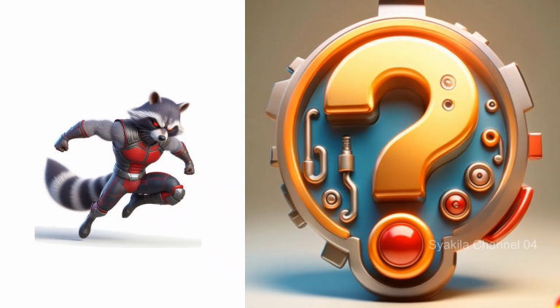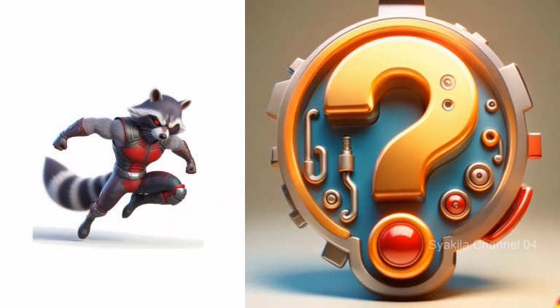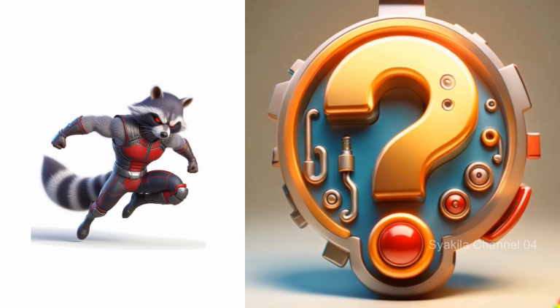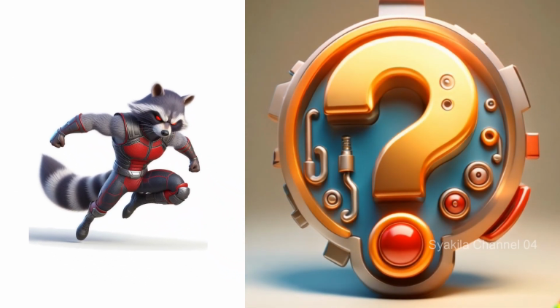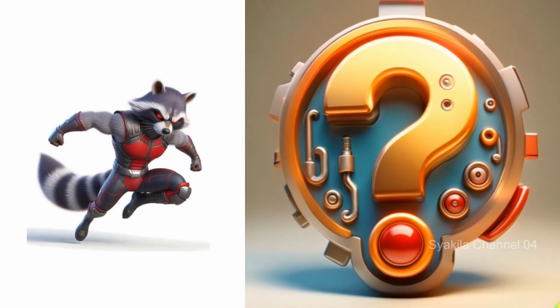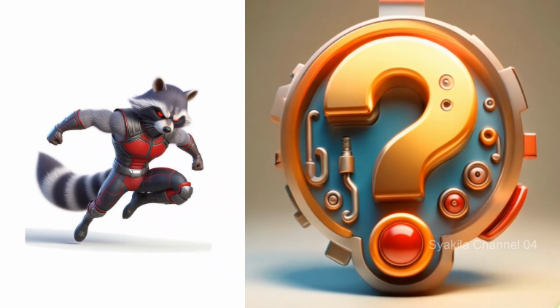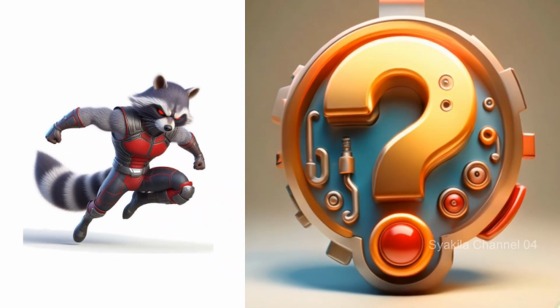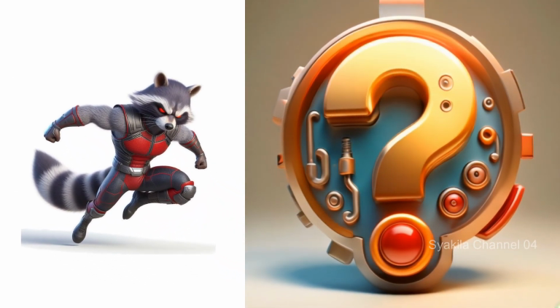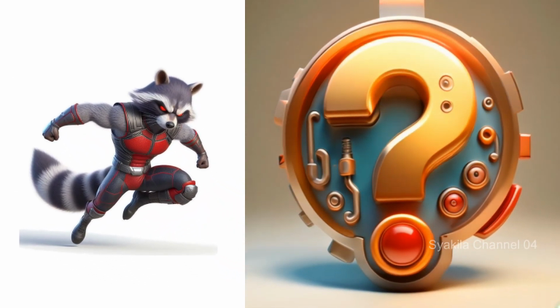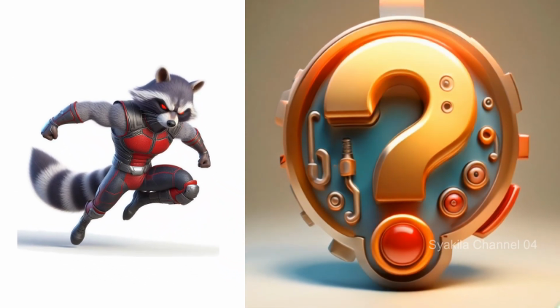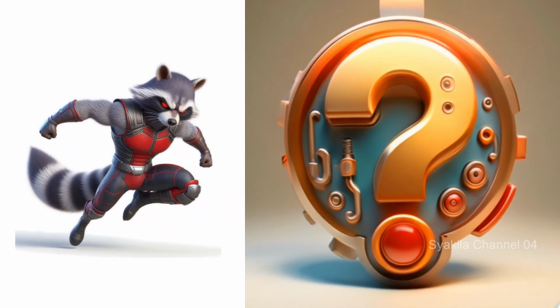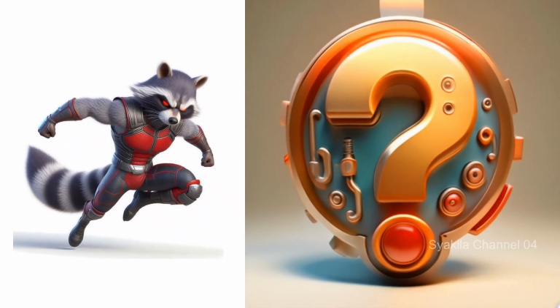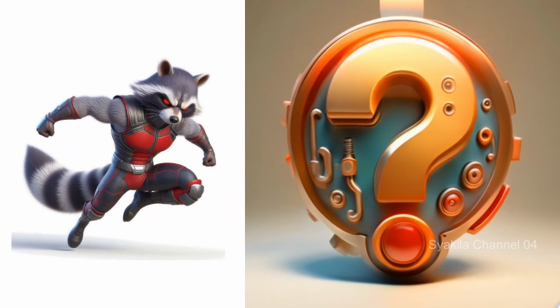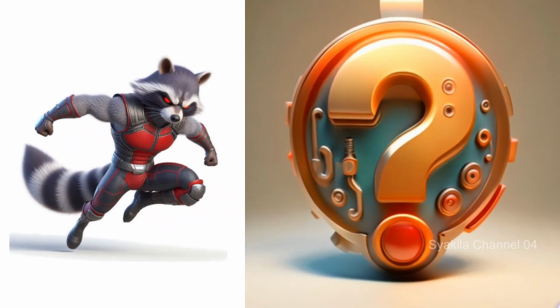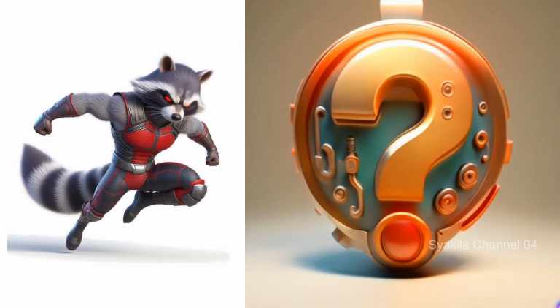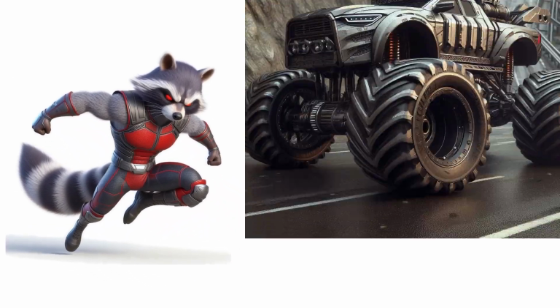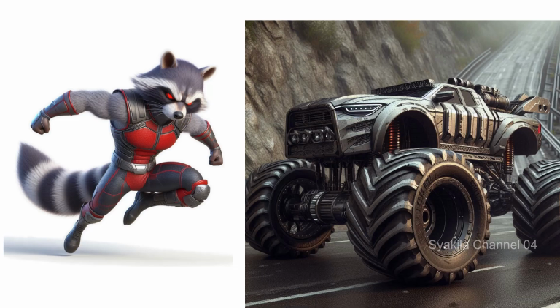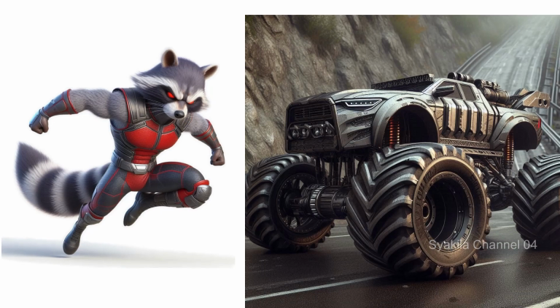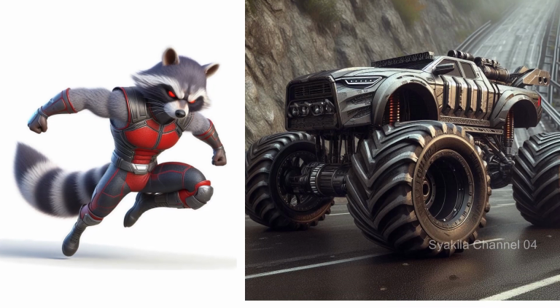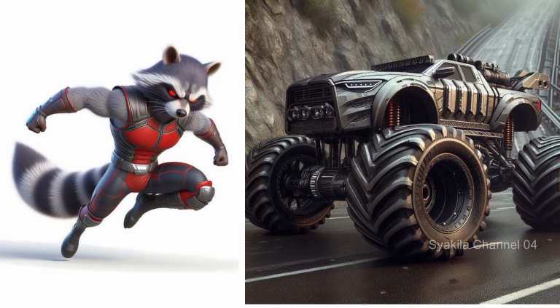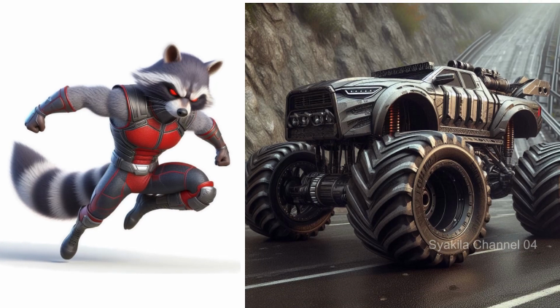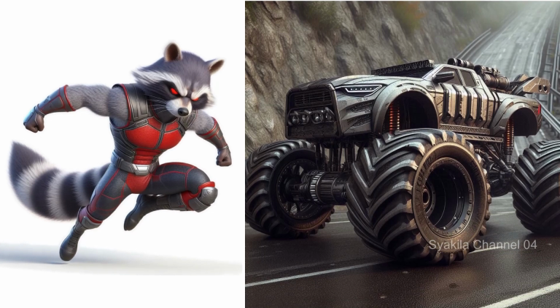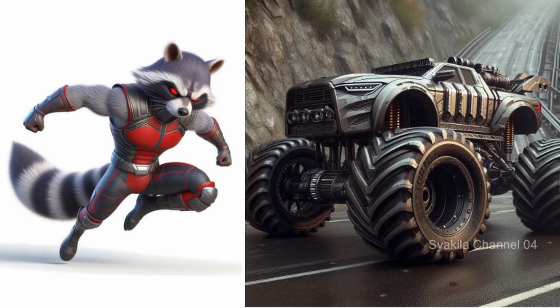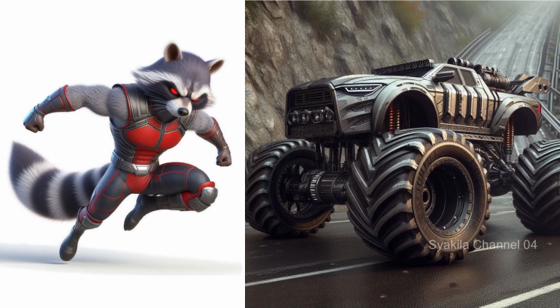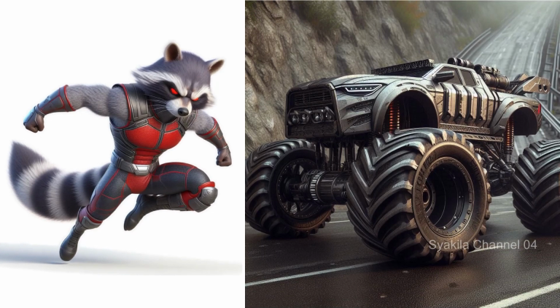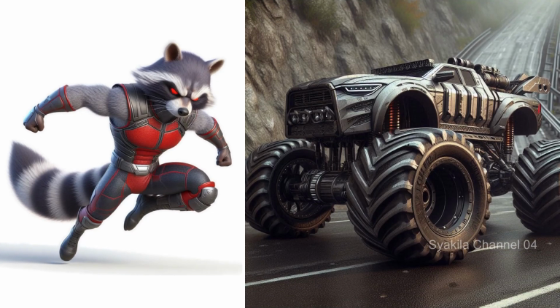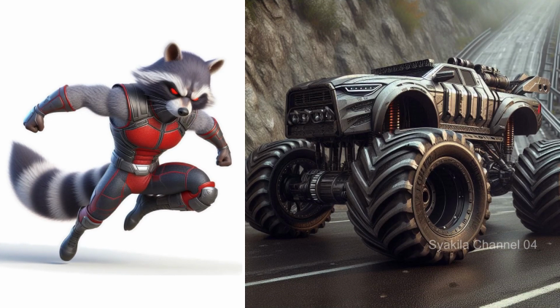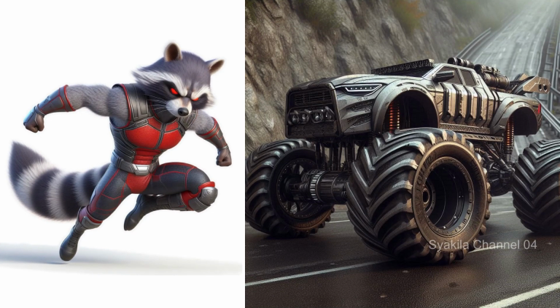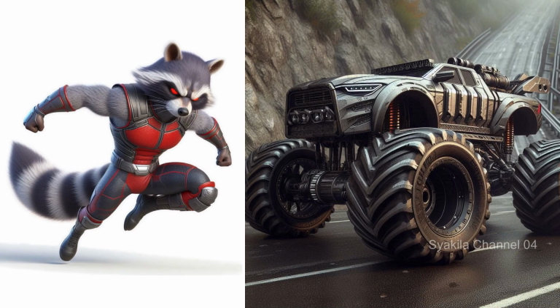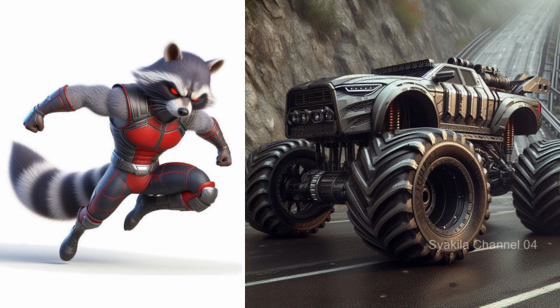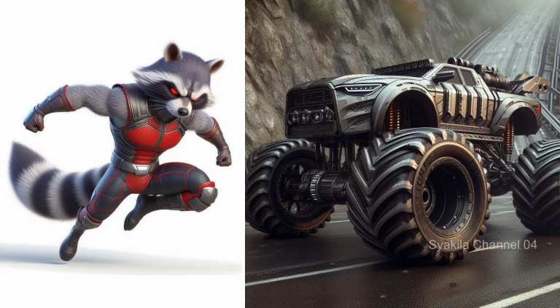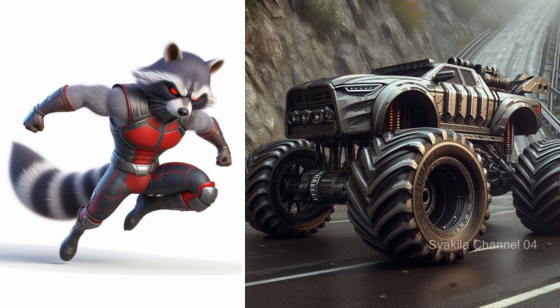Rocket Raccoon. Of course raccoons are his trademark.